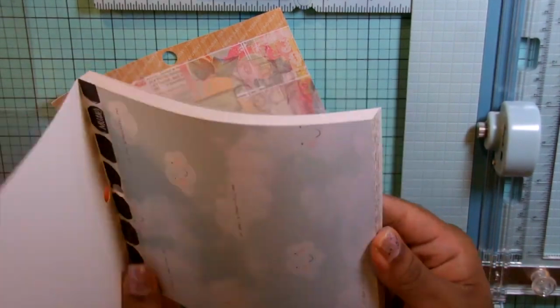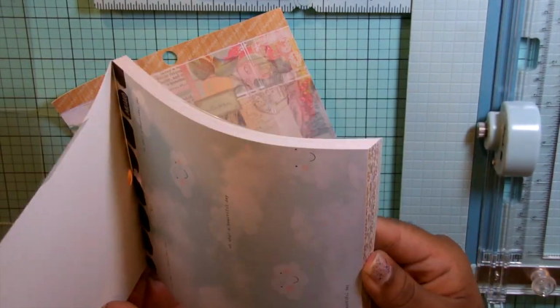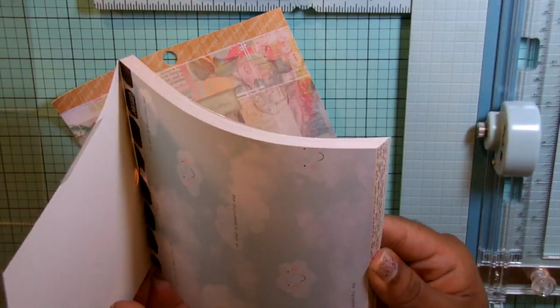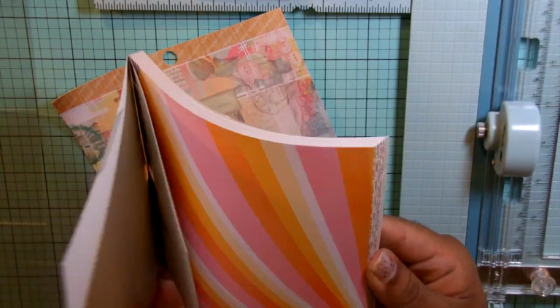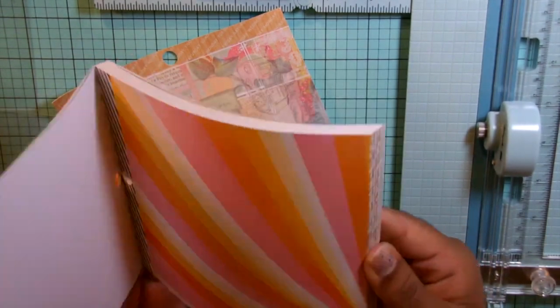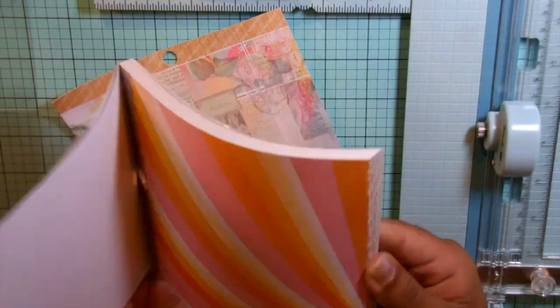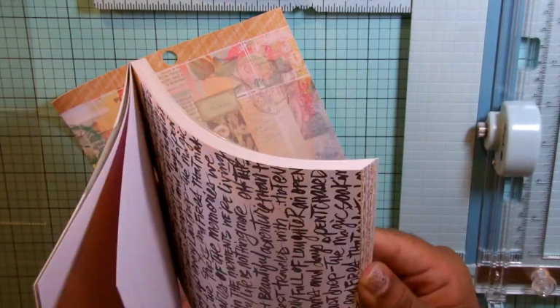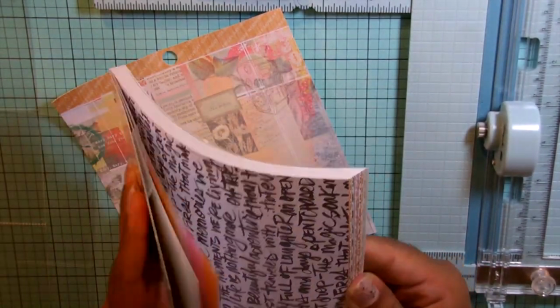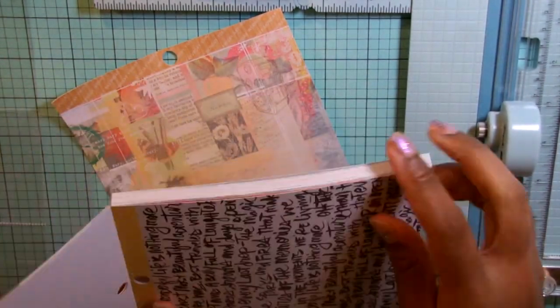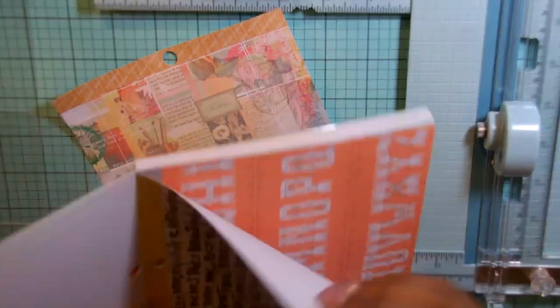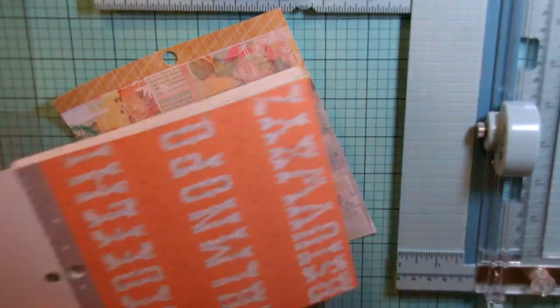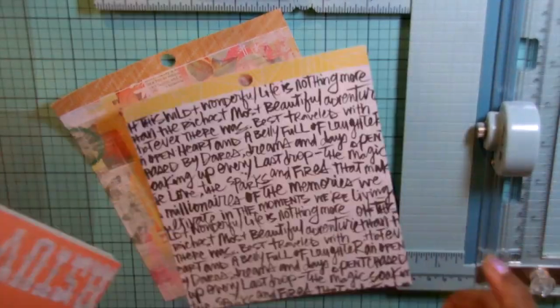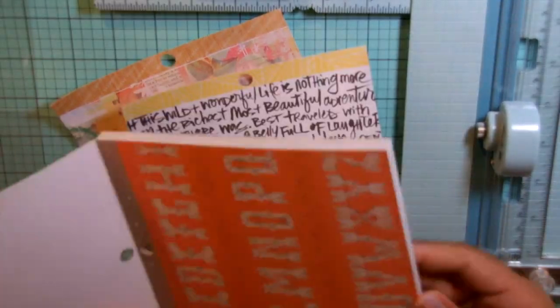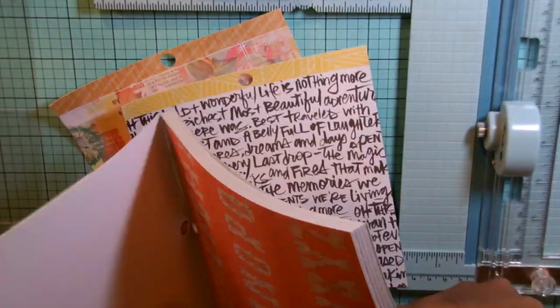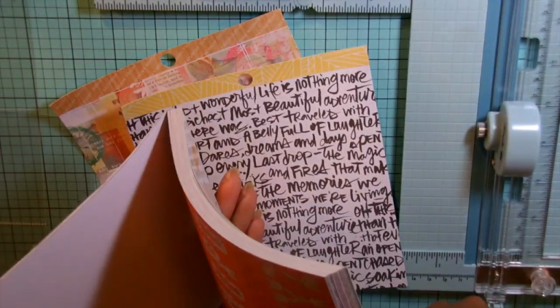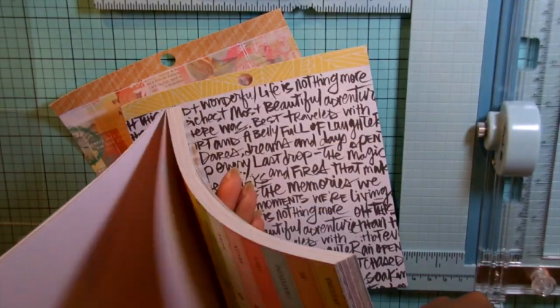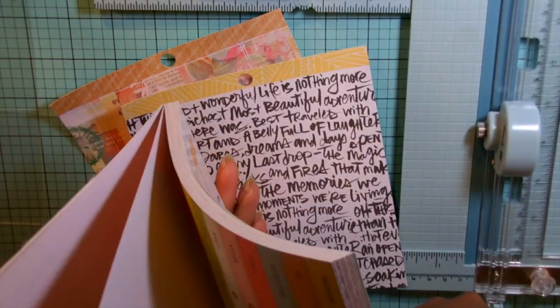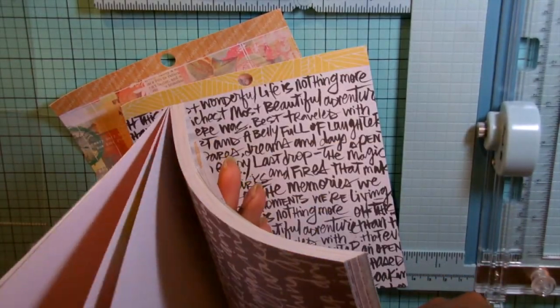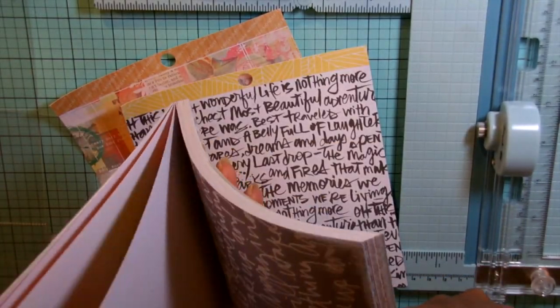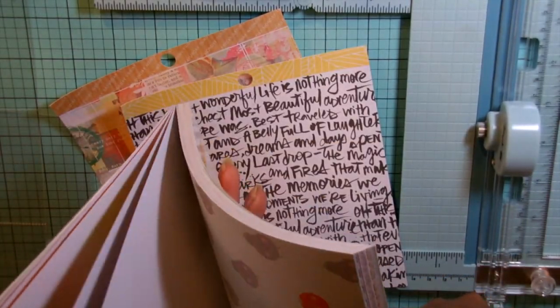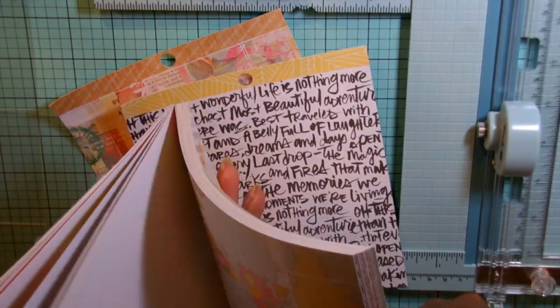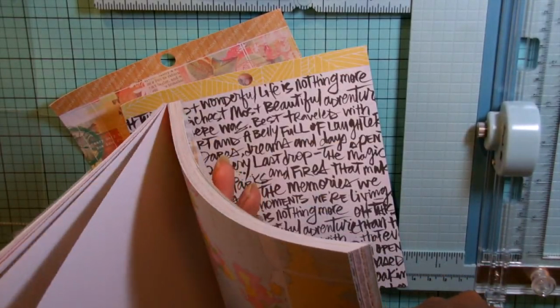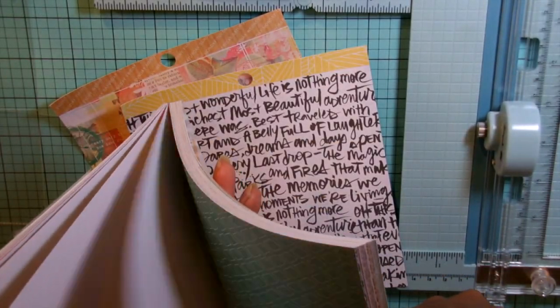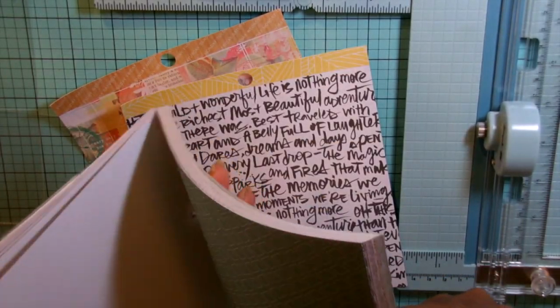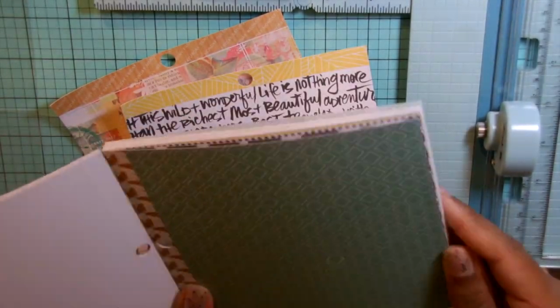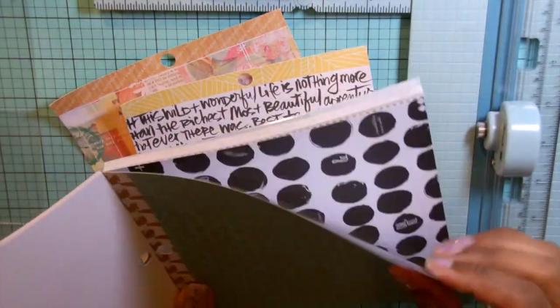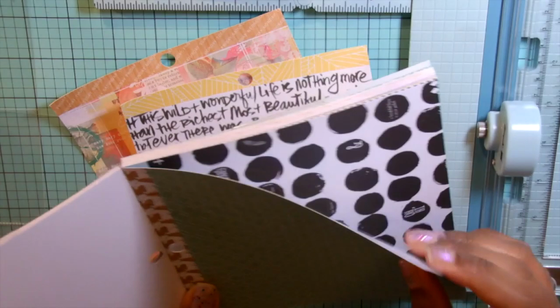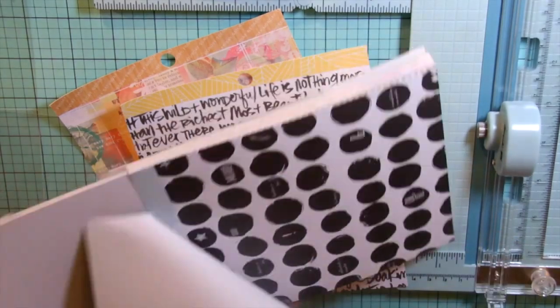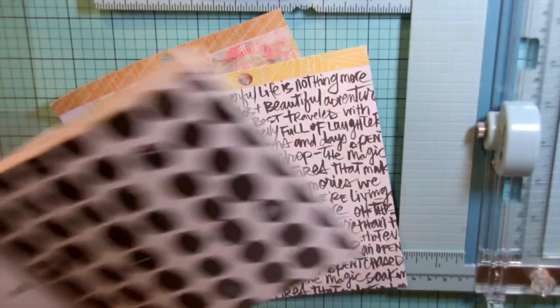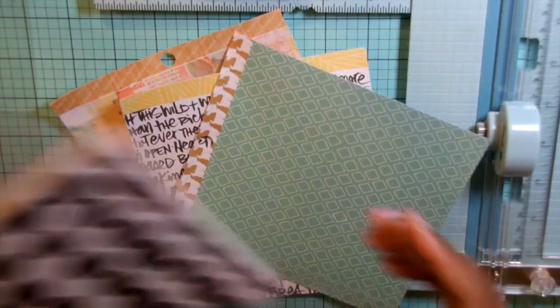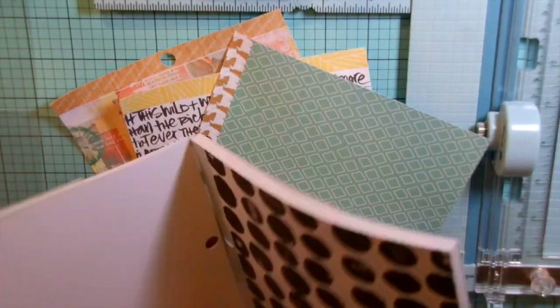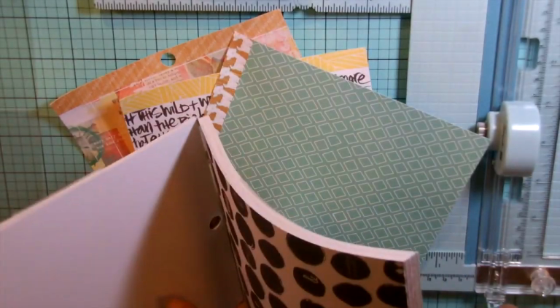Hello, it's Rashida. Today I have a quick process video for my September project life.